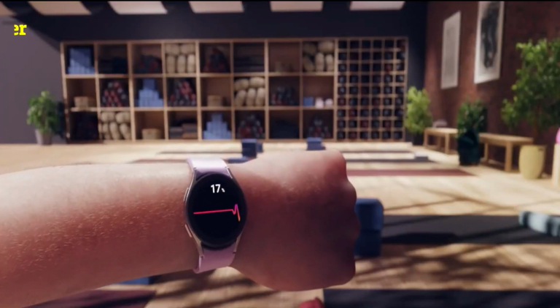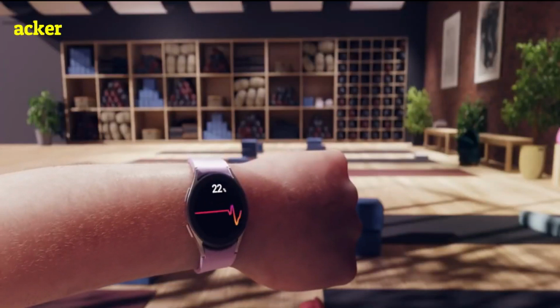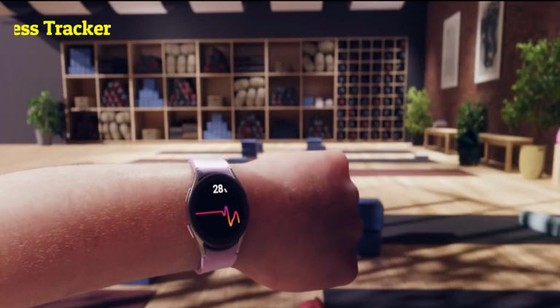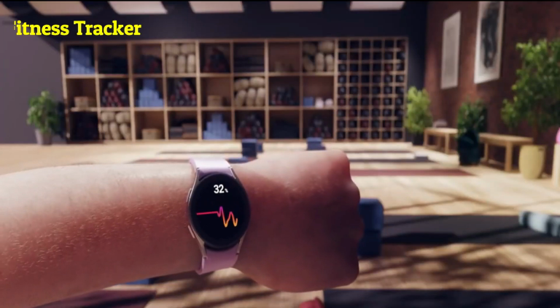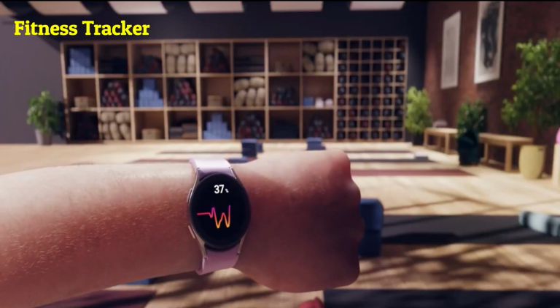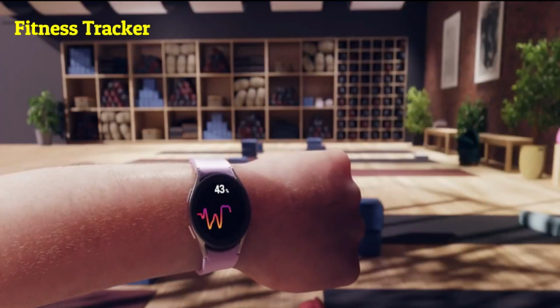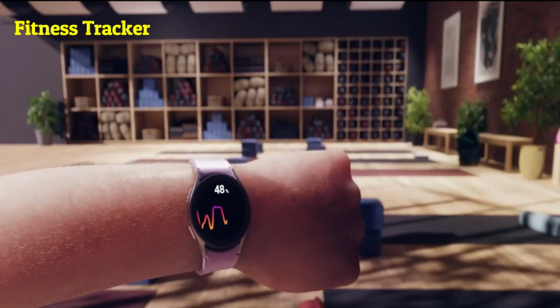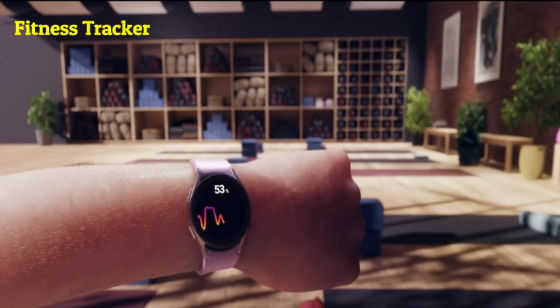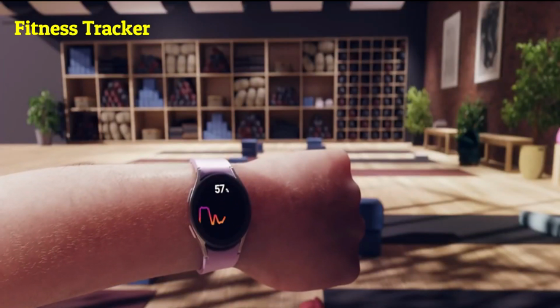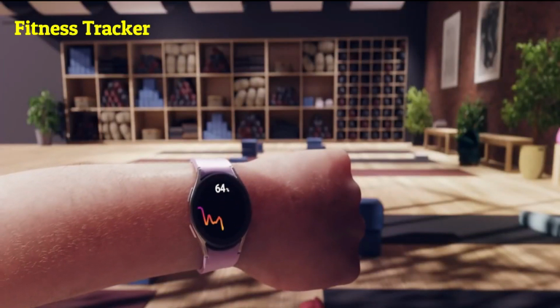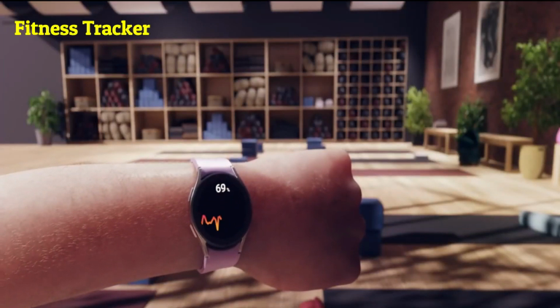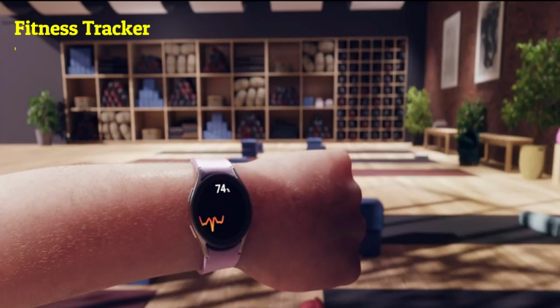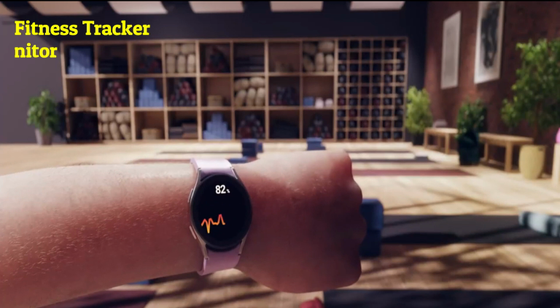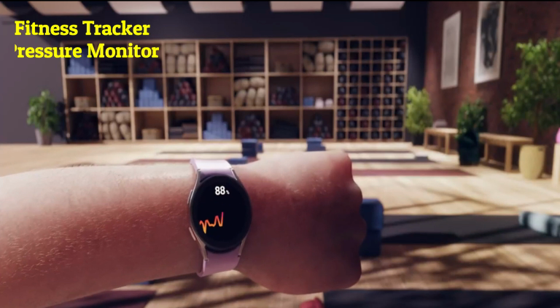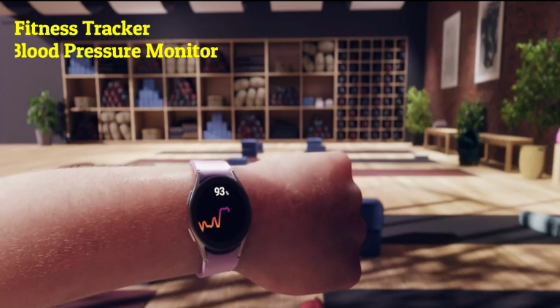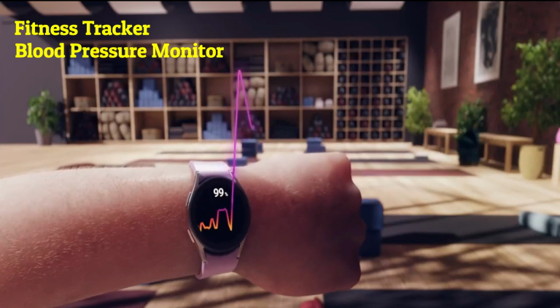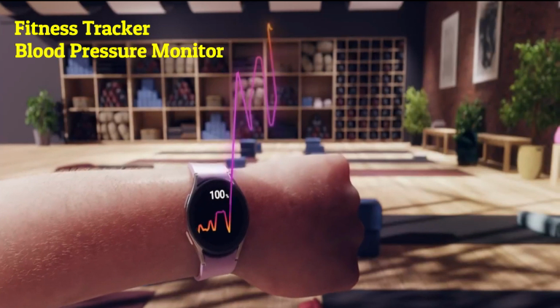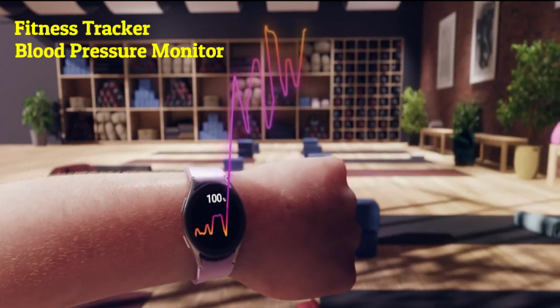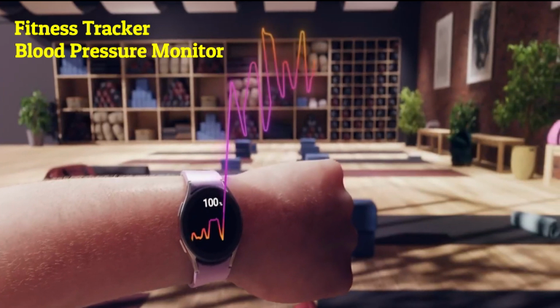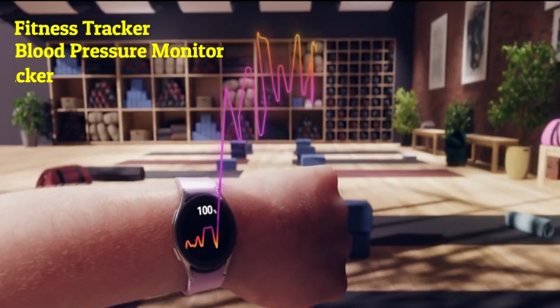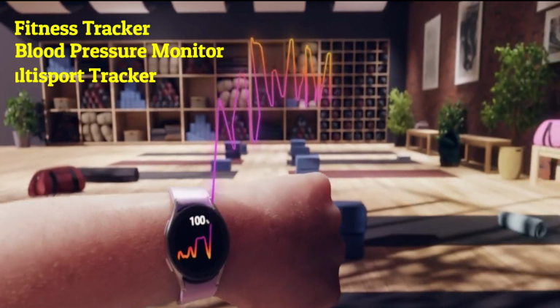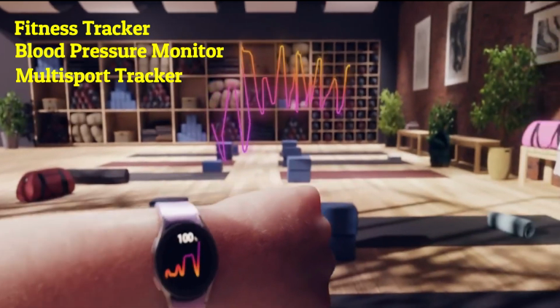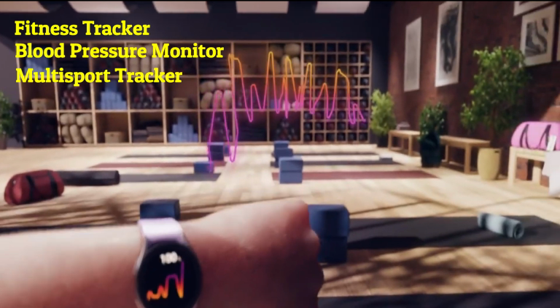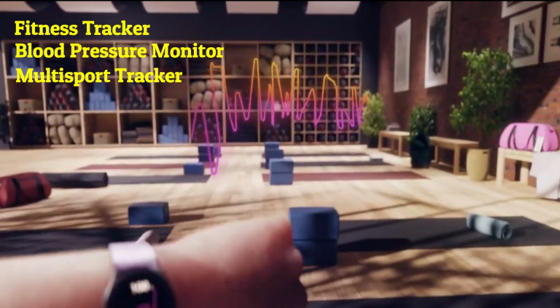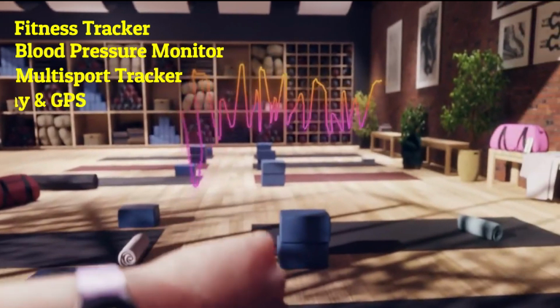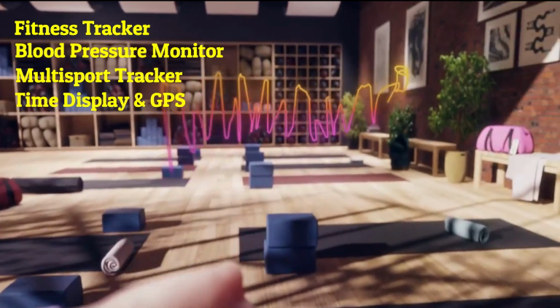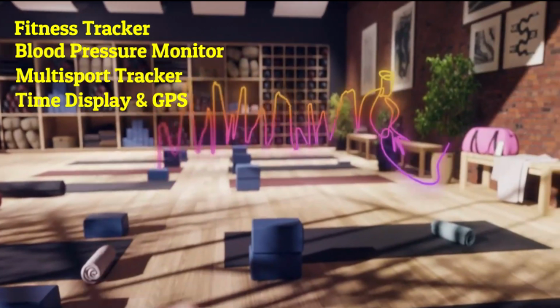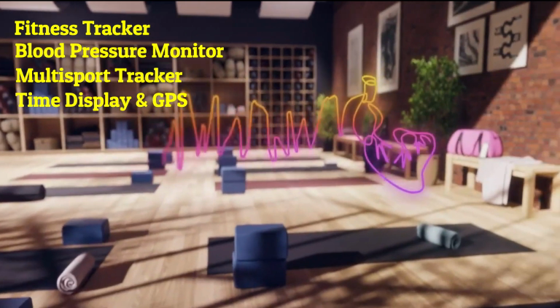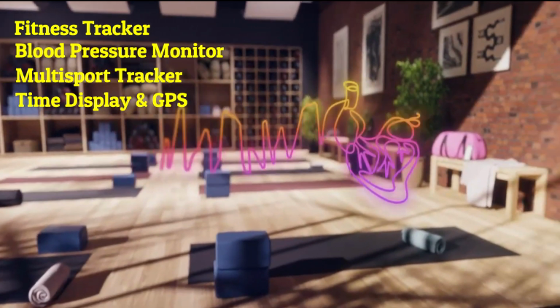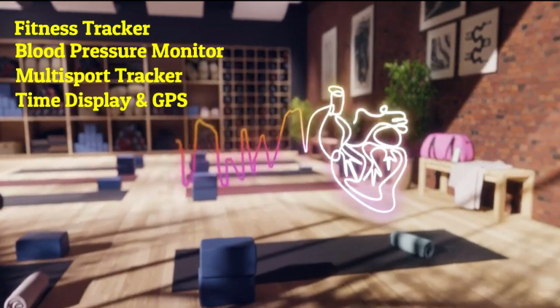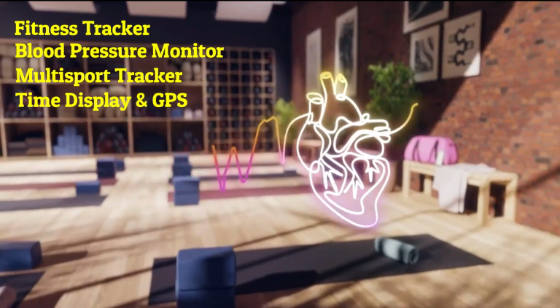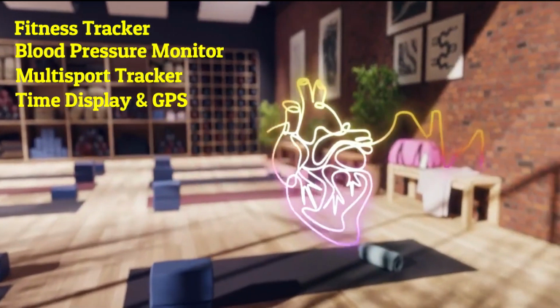Apps included cover a fitness tracker, blood pressure monitor, multi-sport tracker, time display, and GPS.